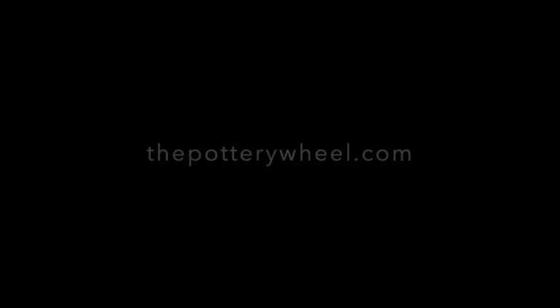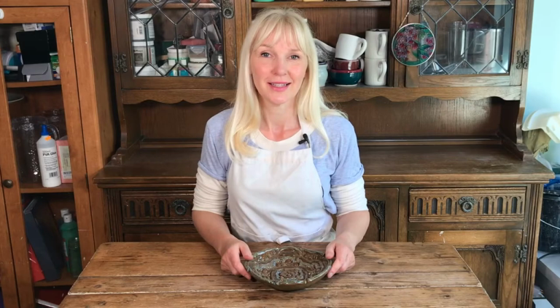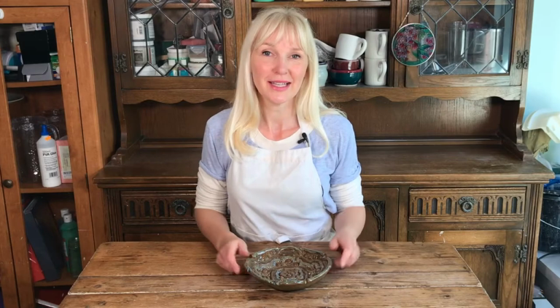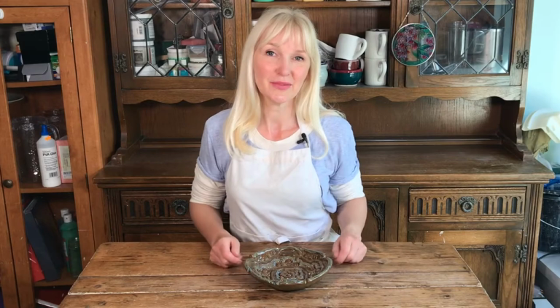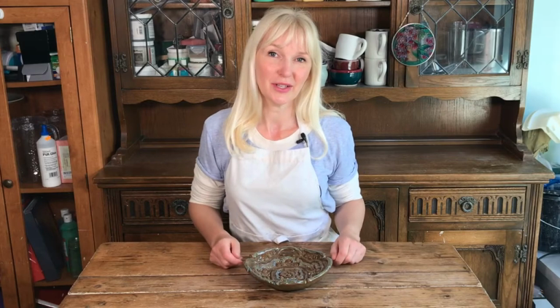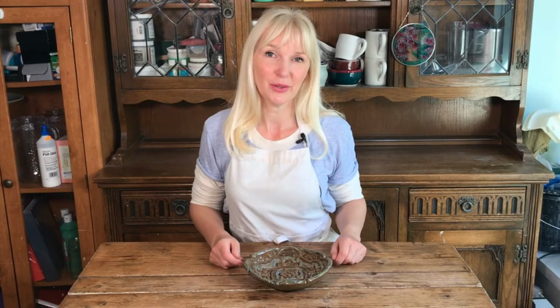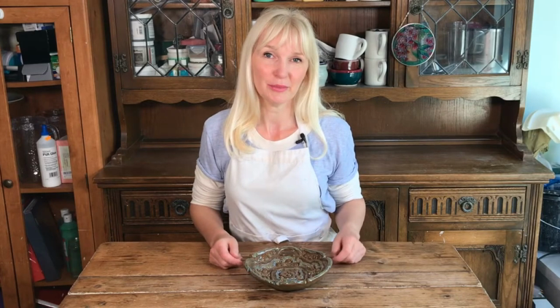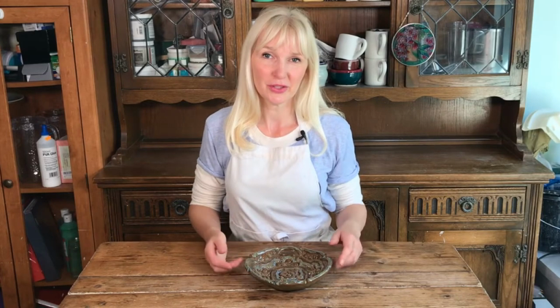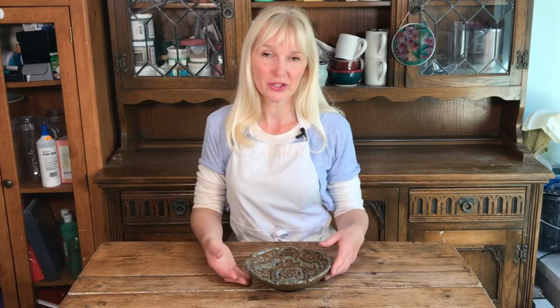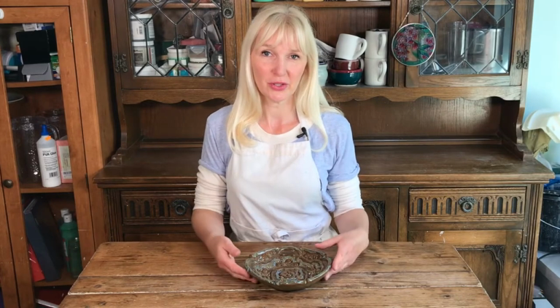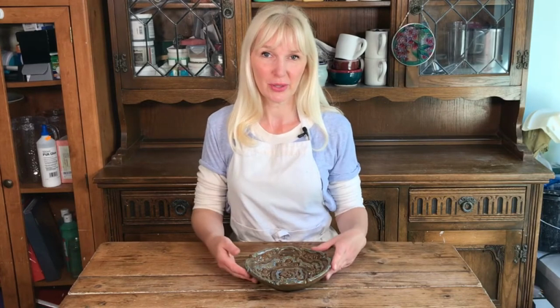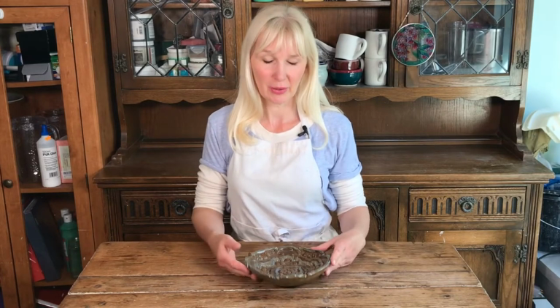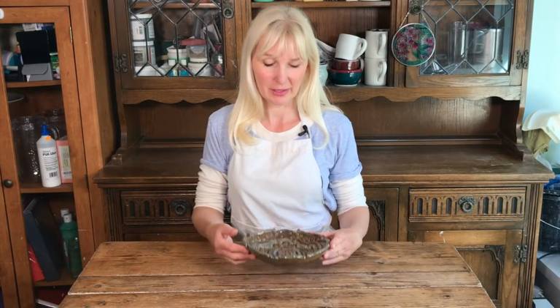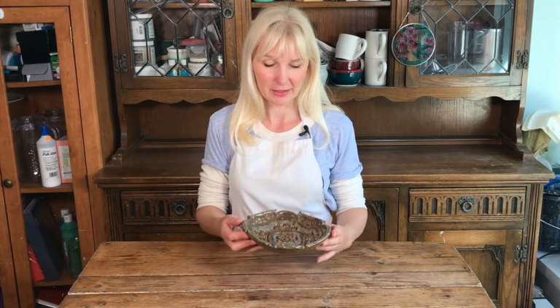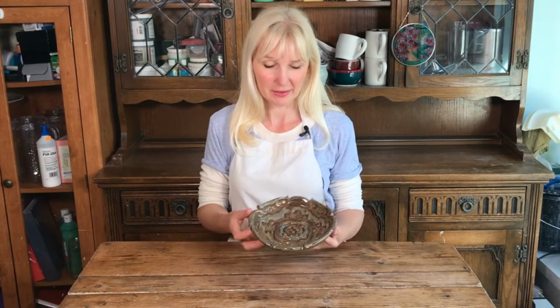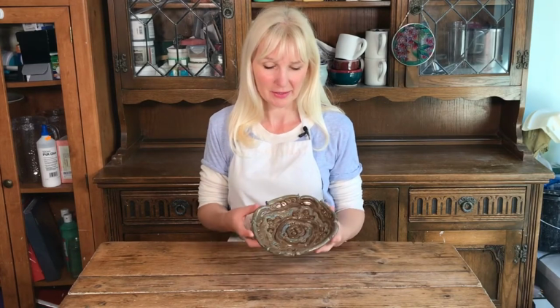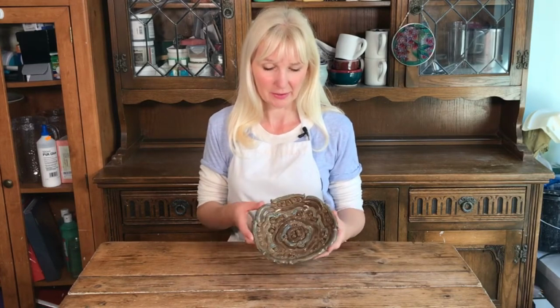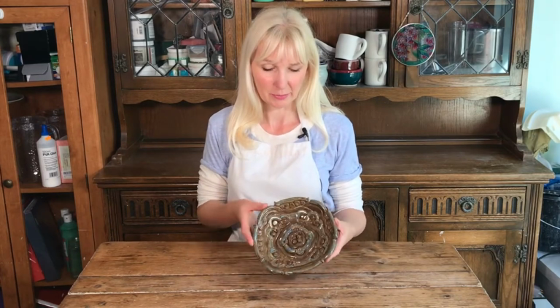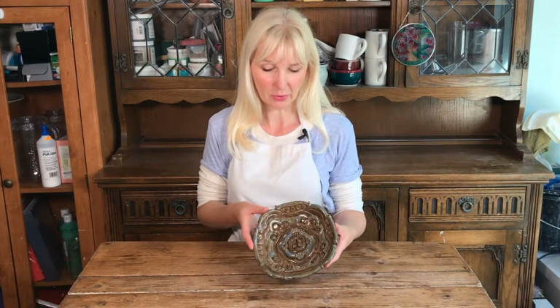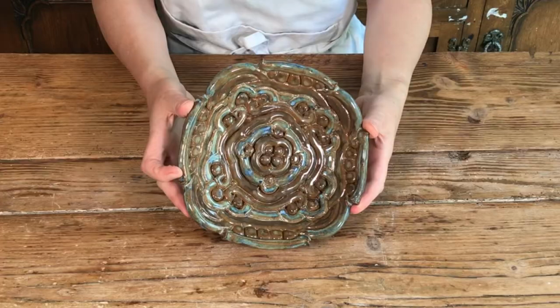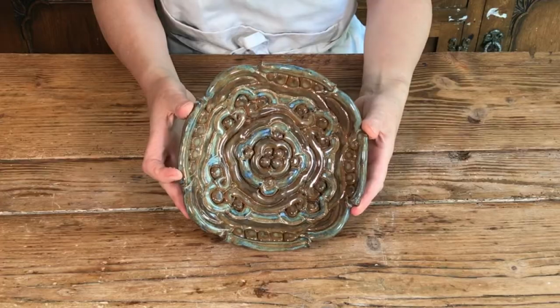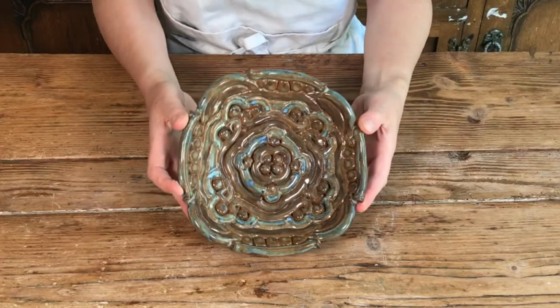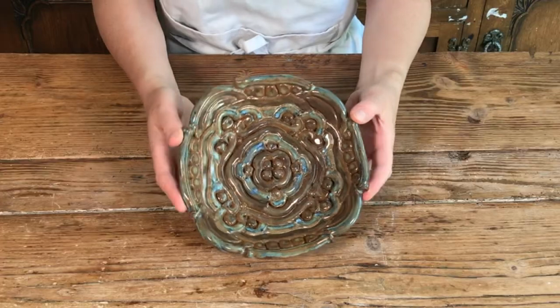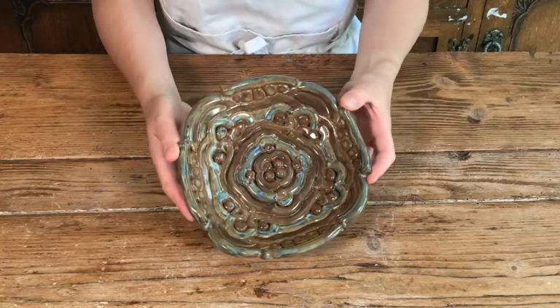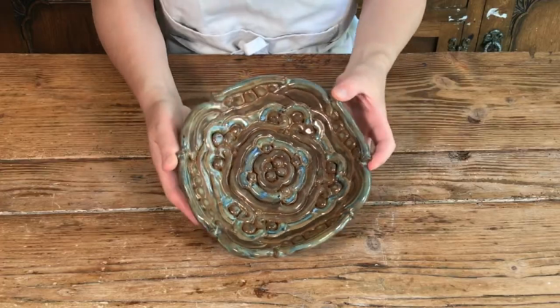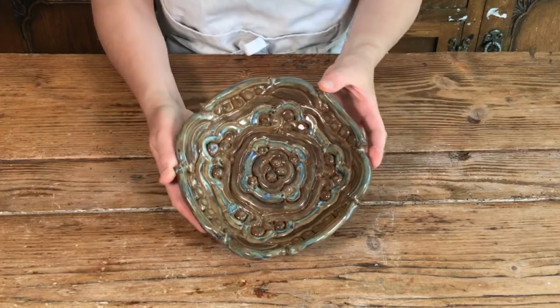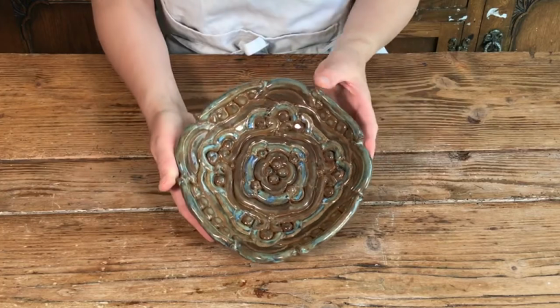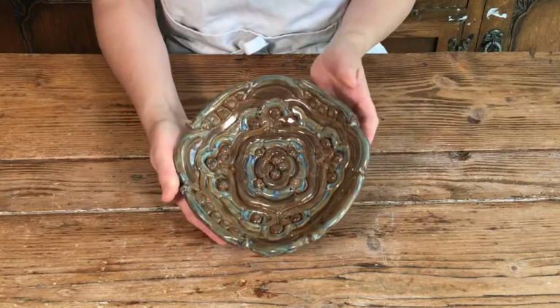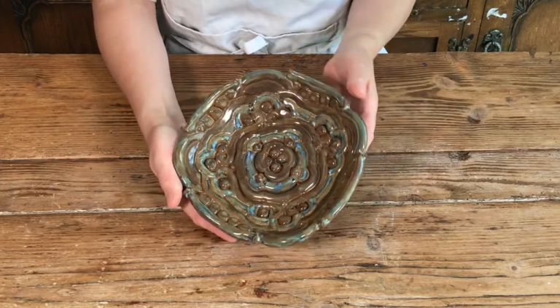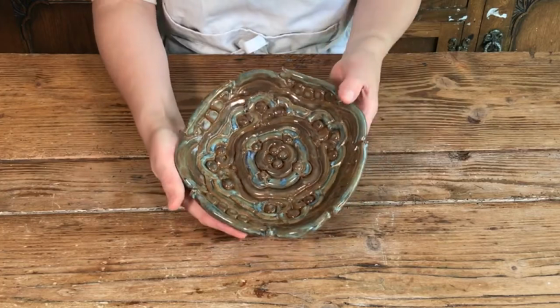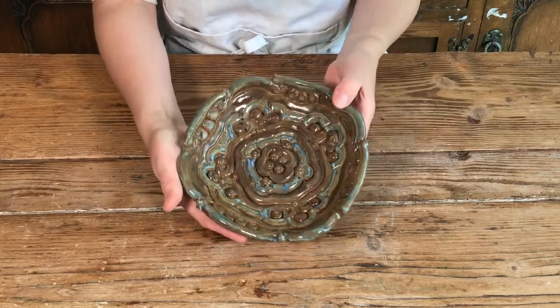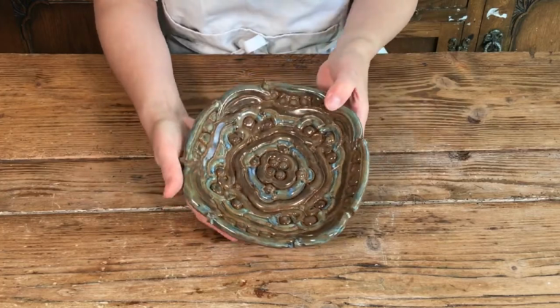In this video I'm going to show you how I made this bowl — it's a coil bowl using a mould.